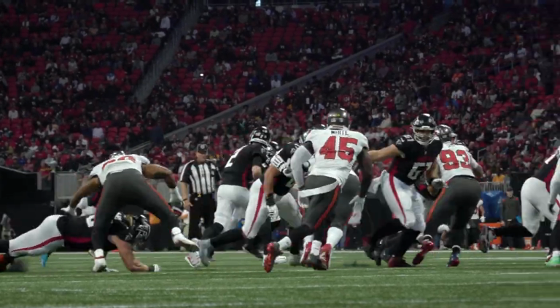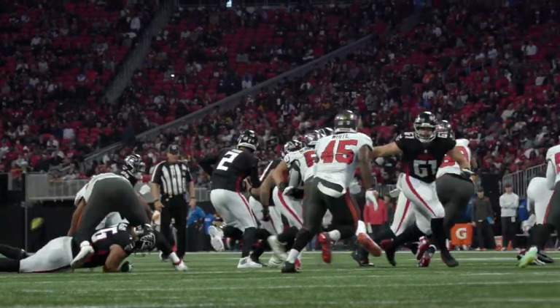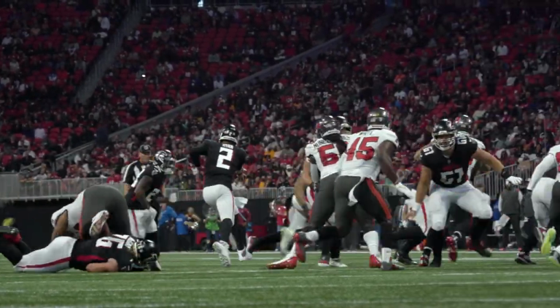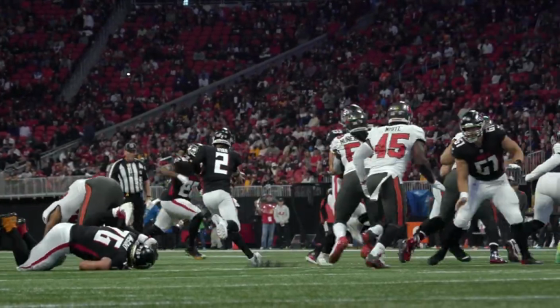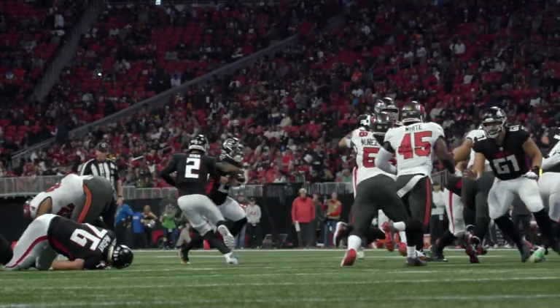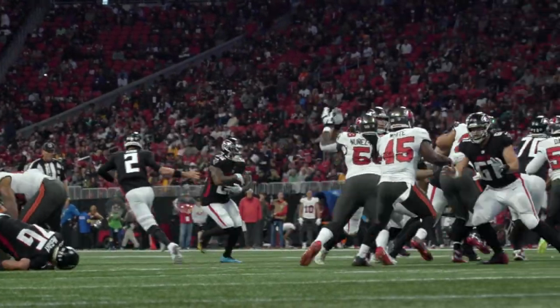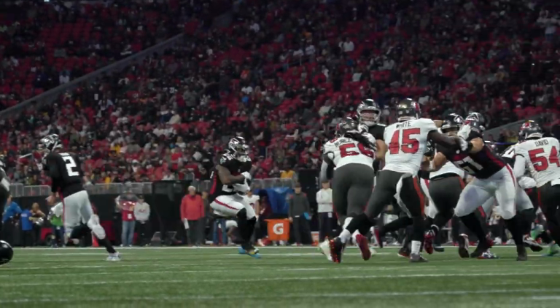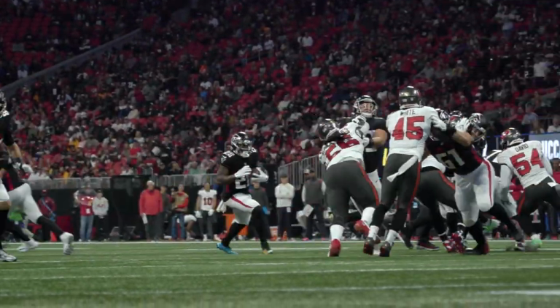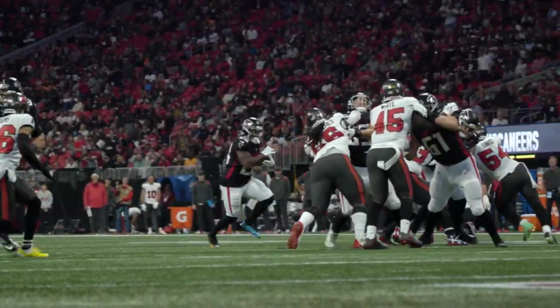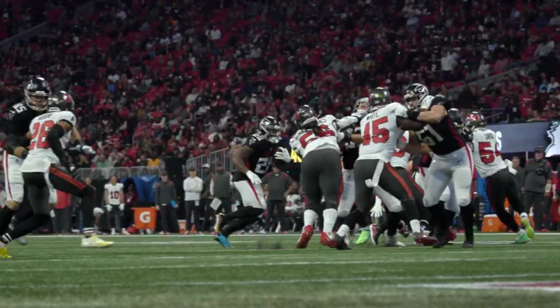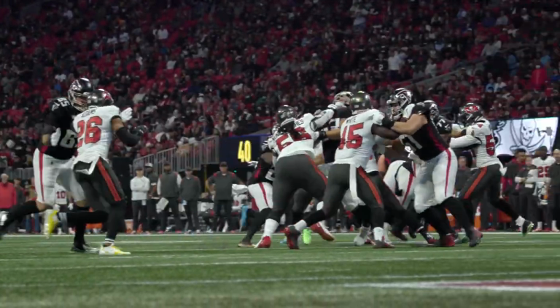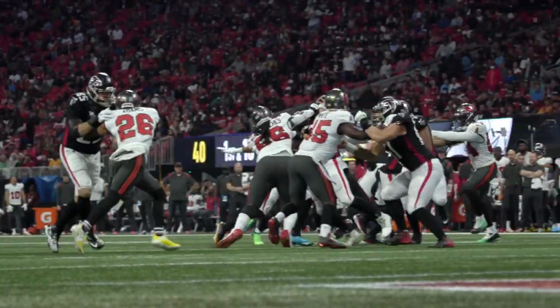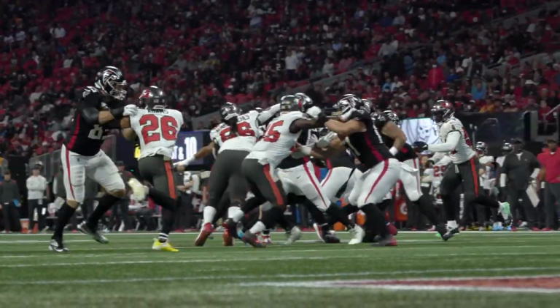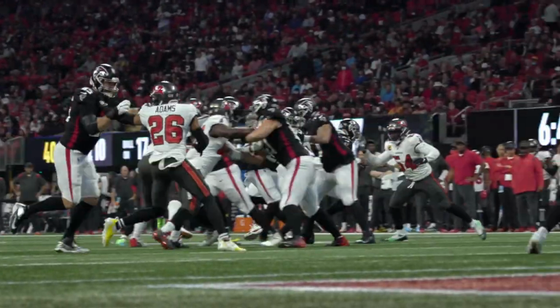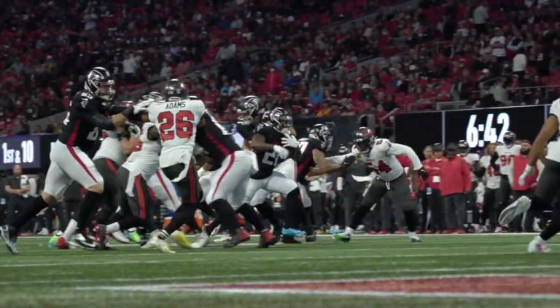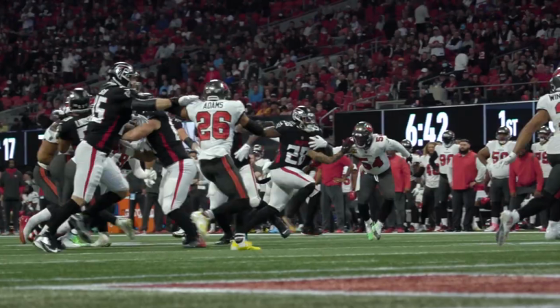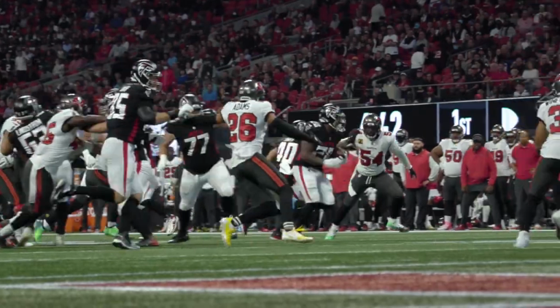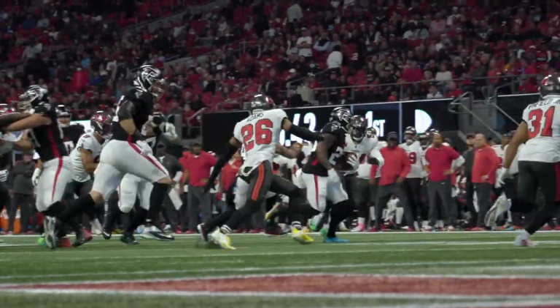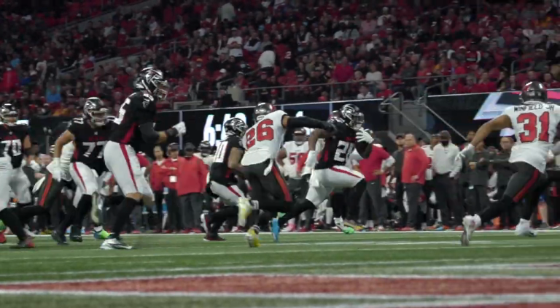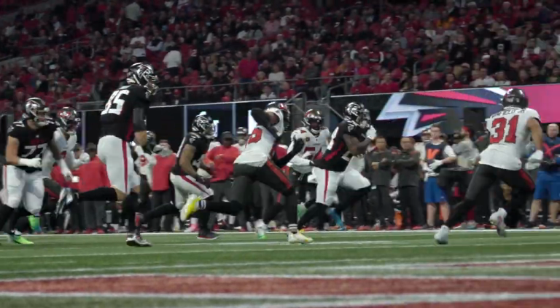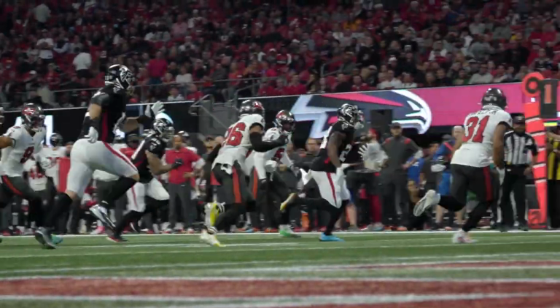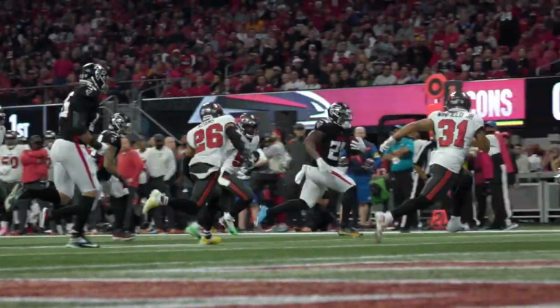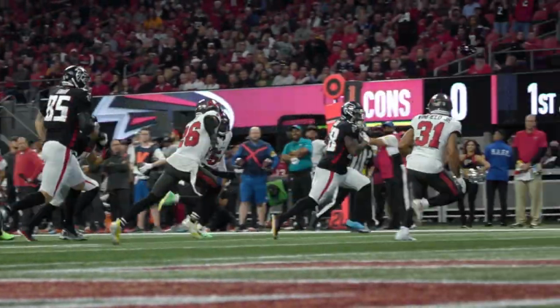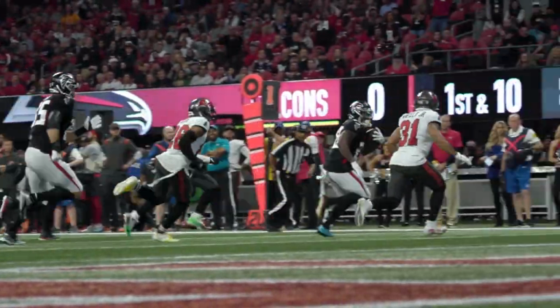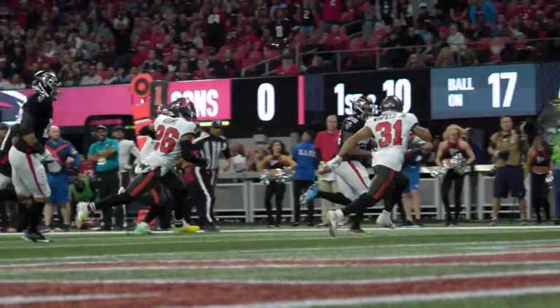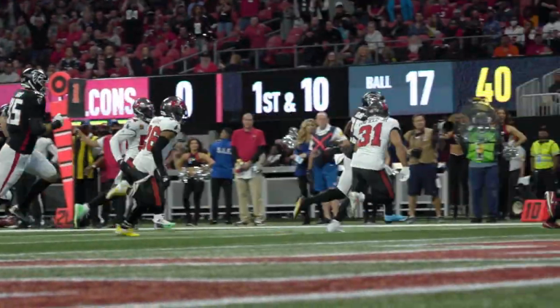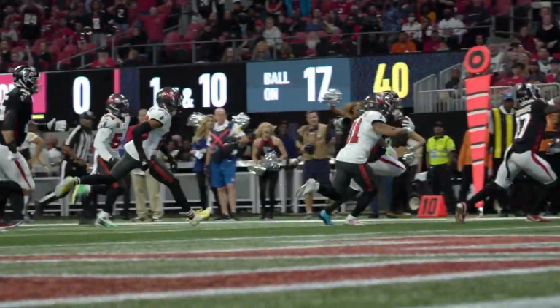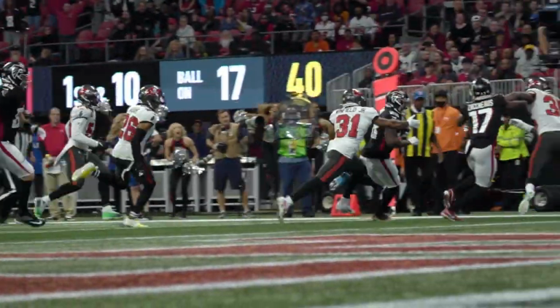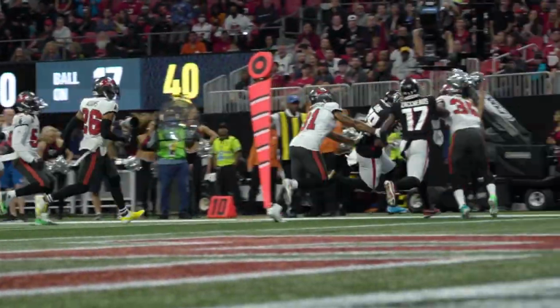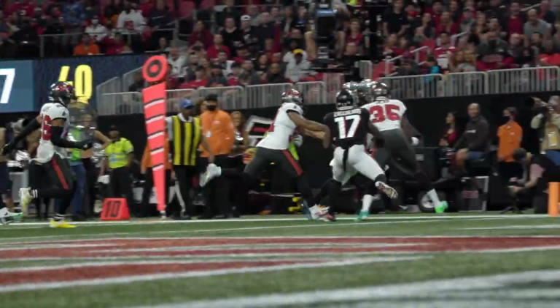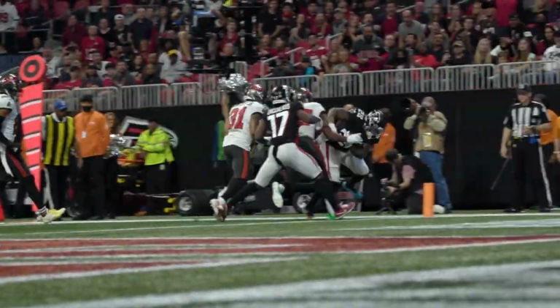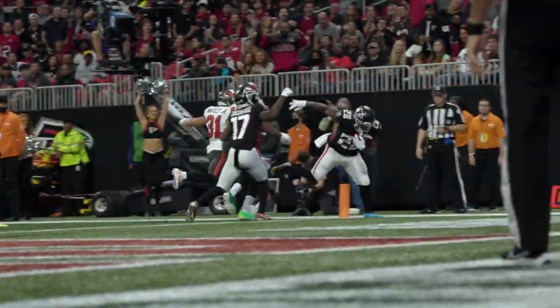First down, they're going to hand to Davis. Mike left side at the 10, Mike 5, touchdown Atlanta.